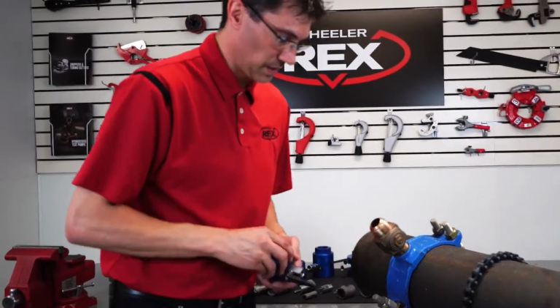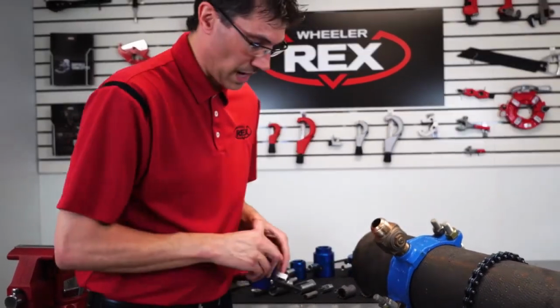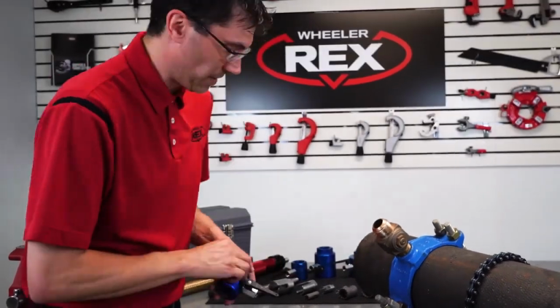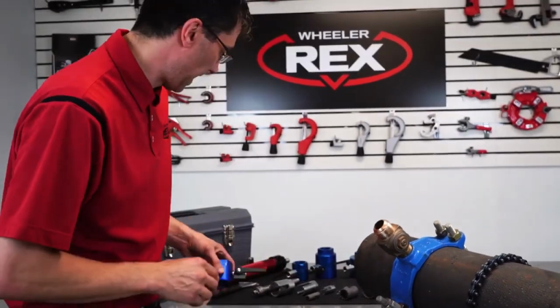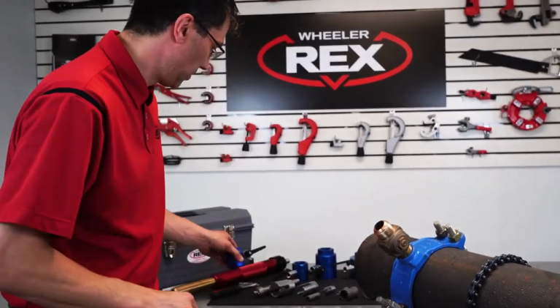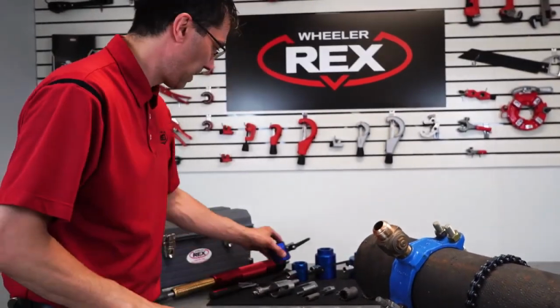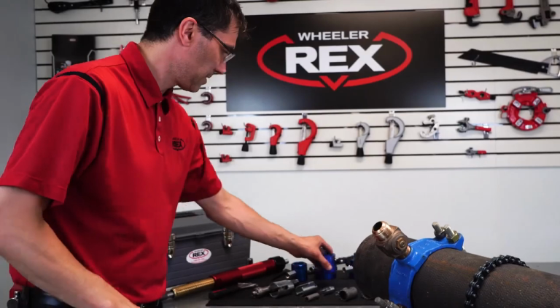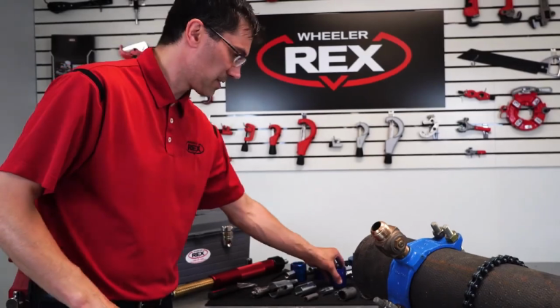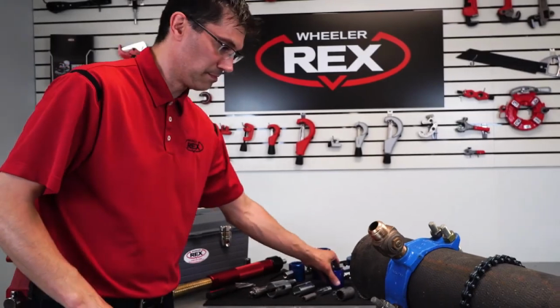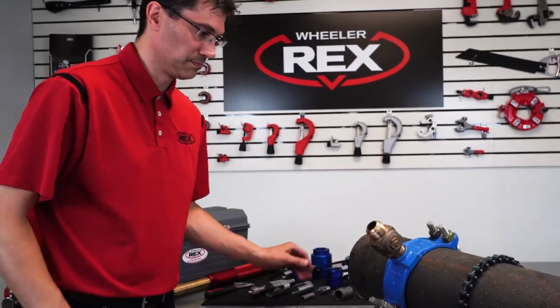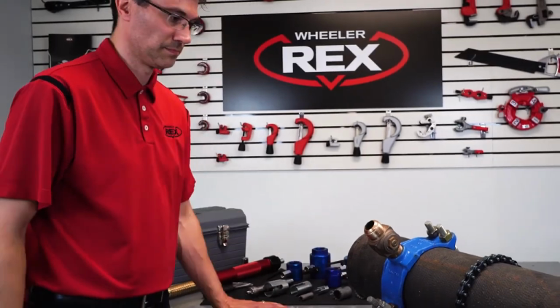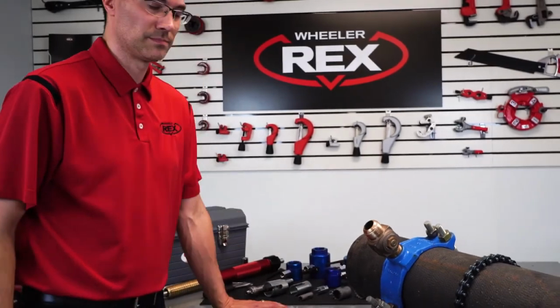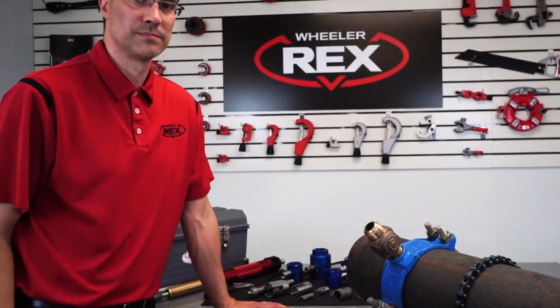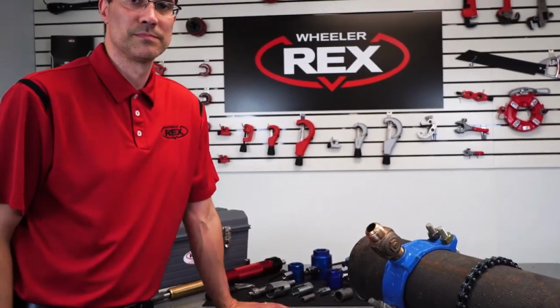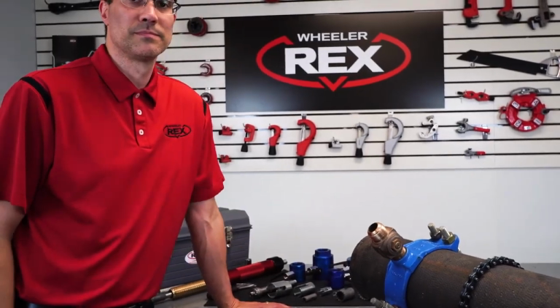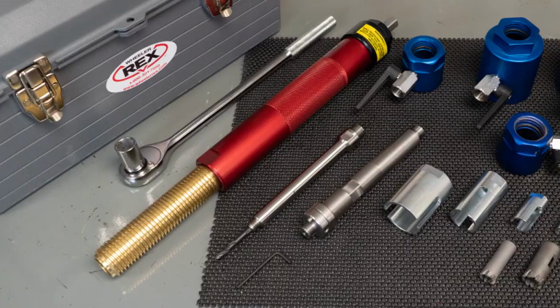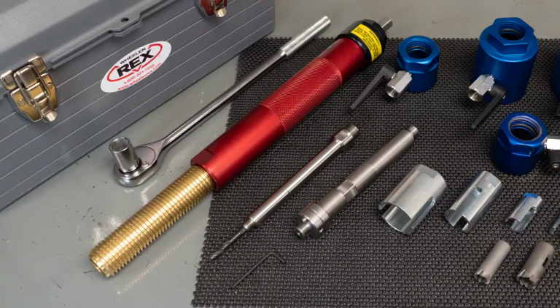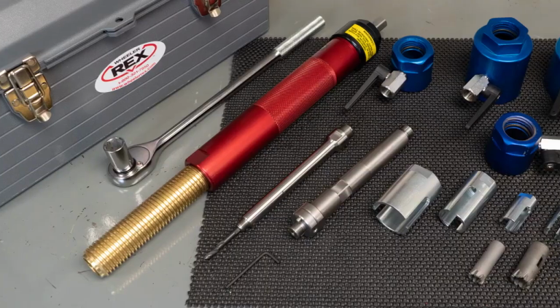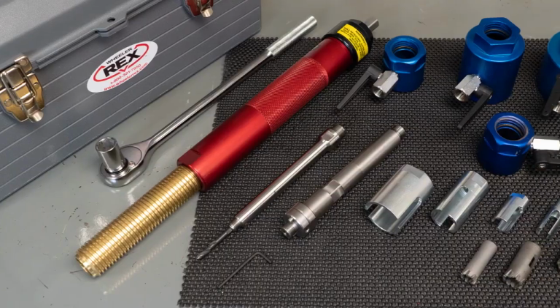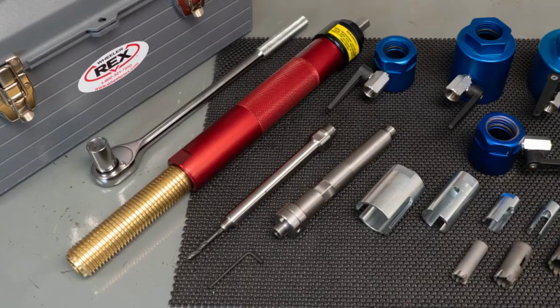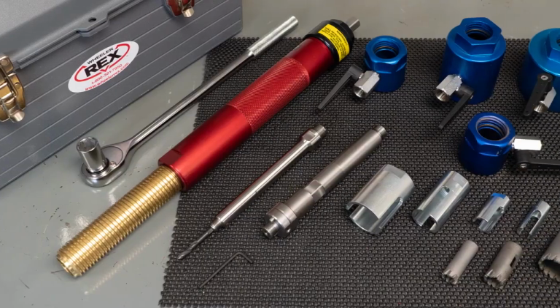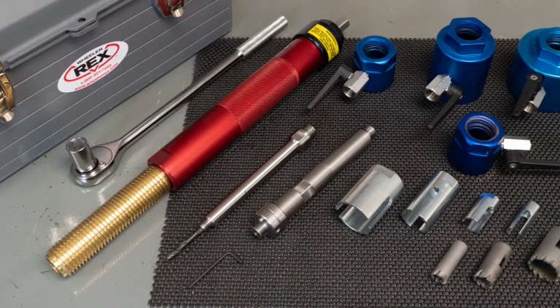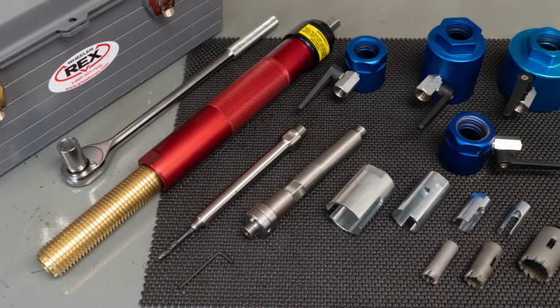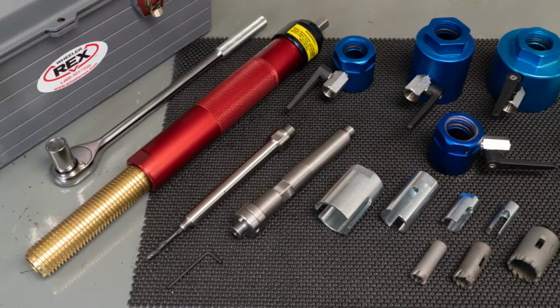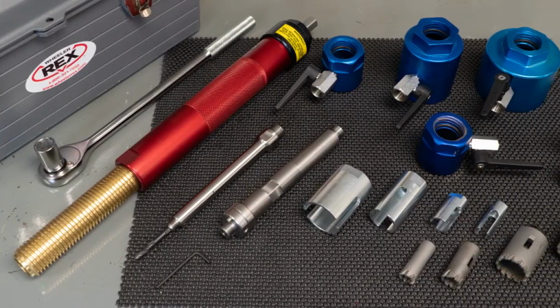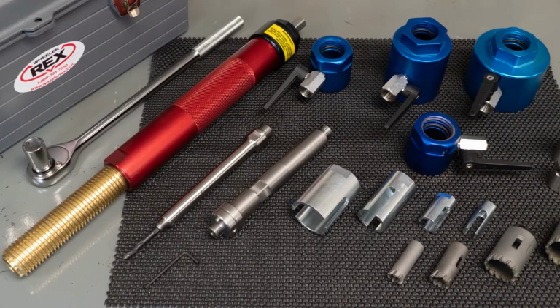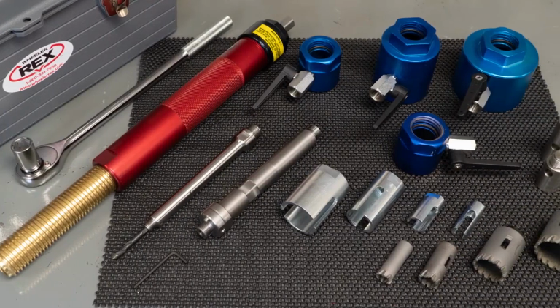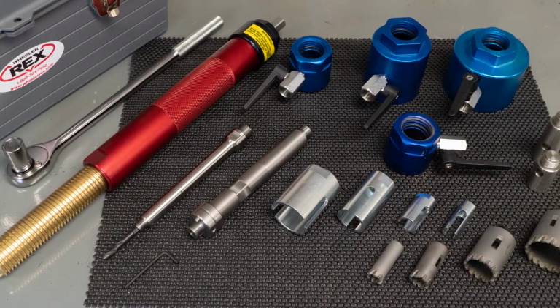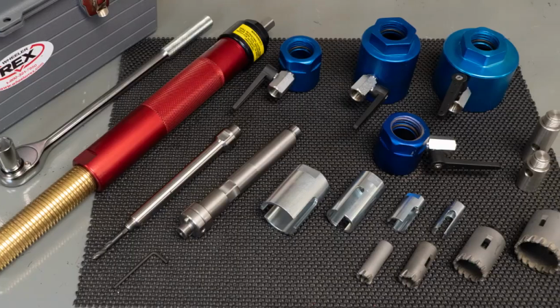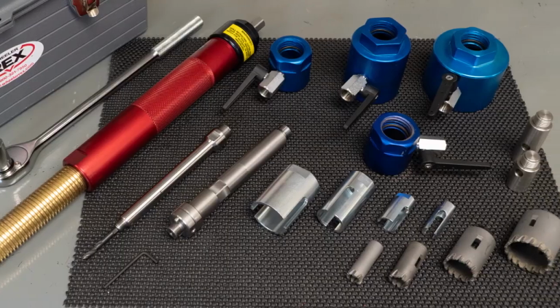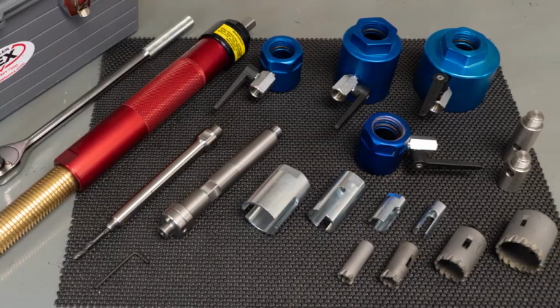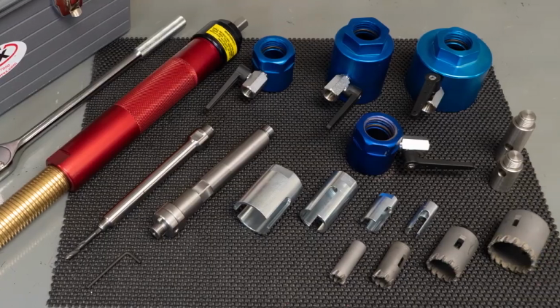Now we're ready to add a new line to the system. Visit wheelrx.com to see them all. We take quality personally.